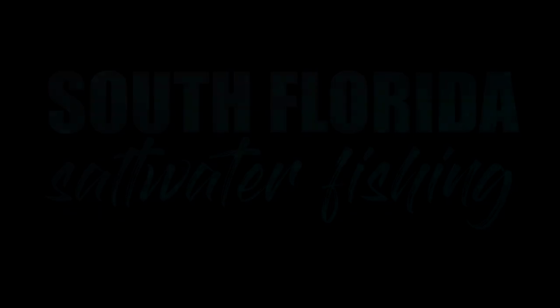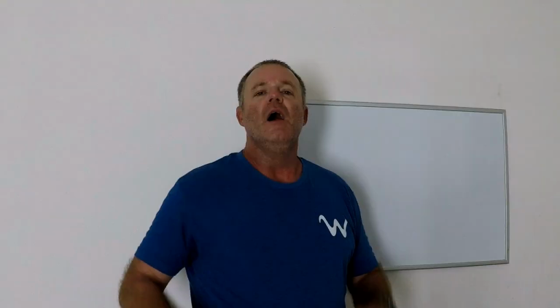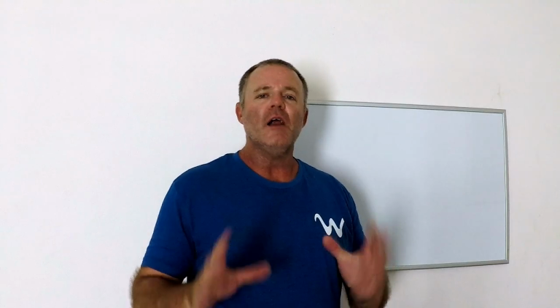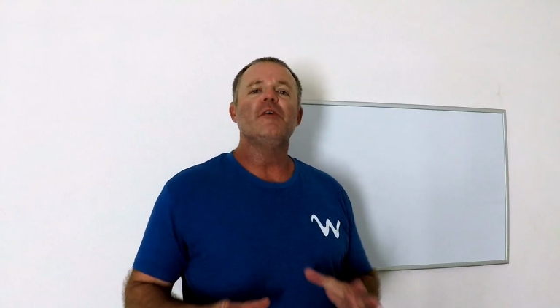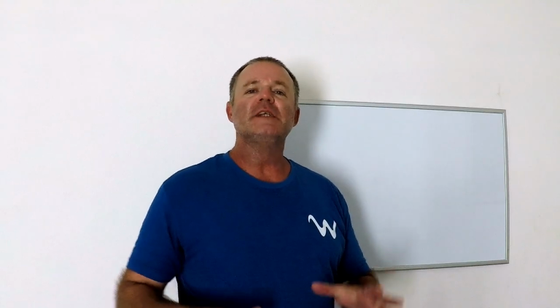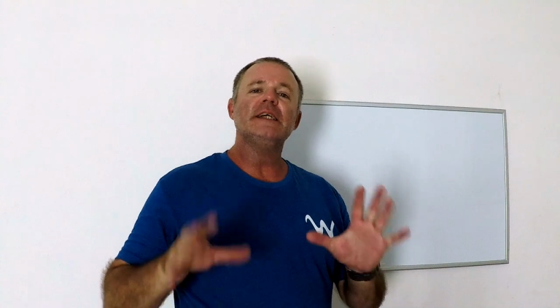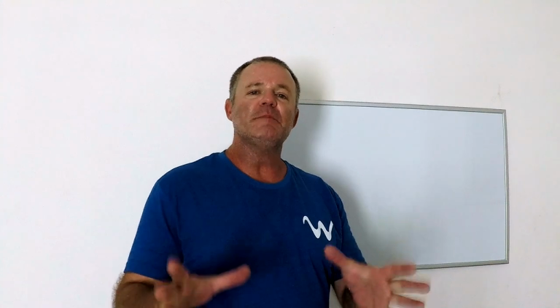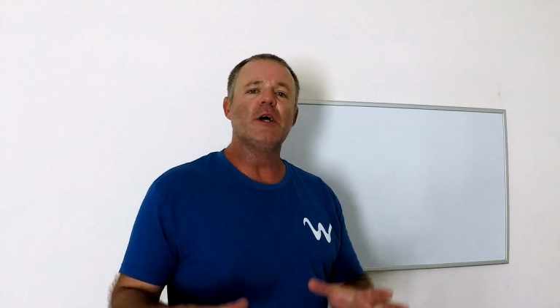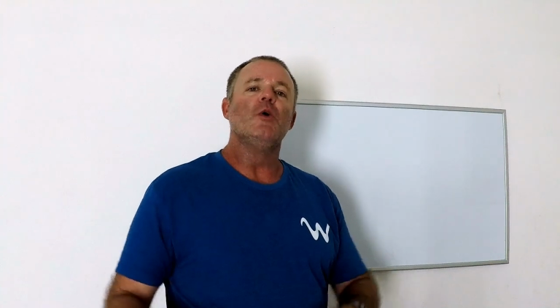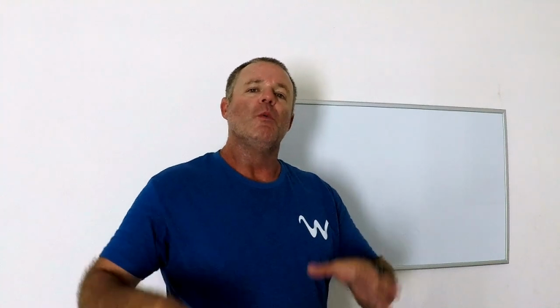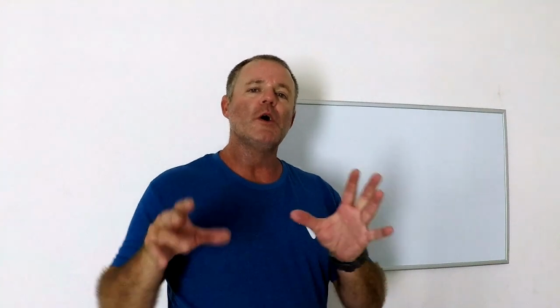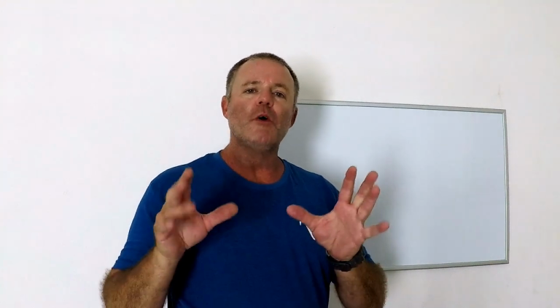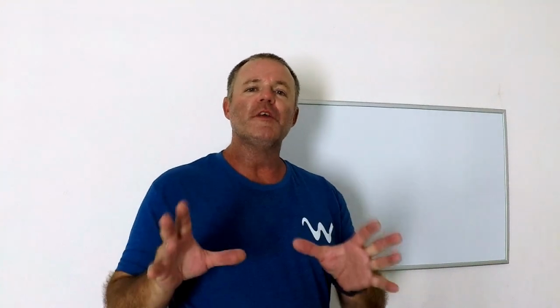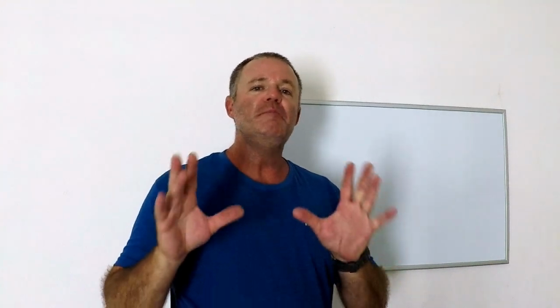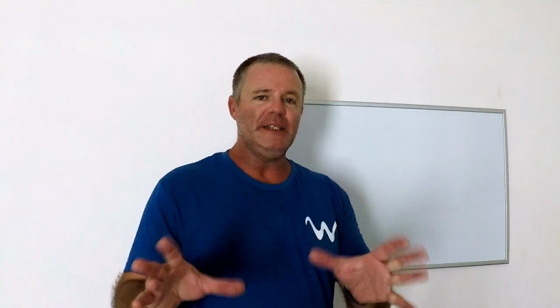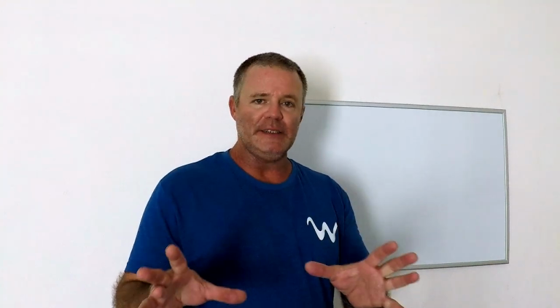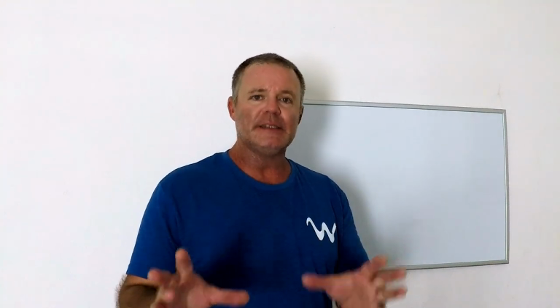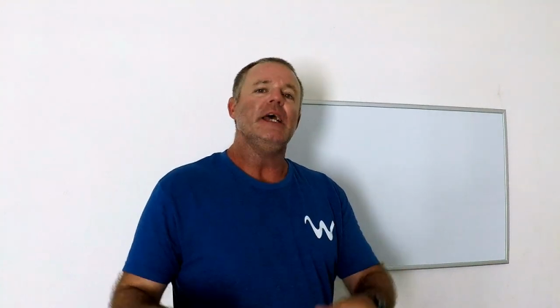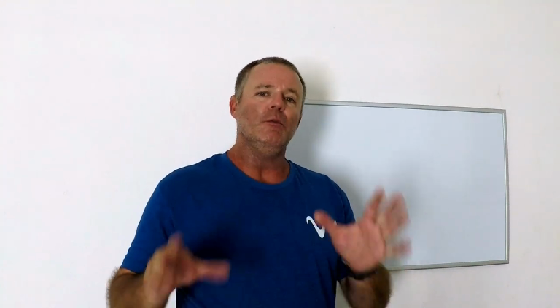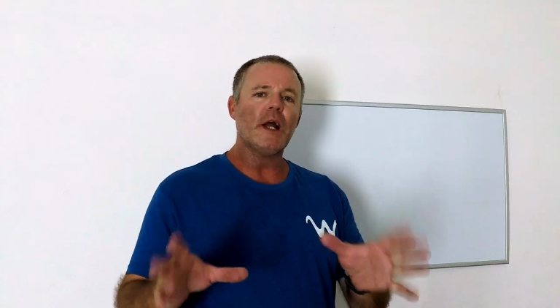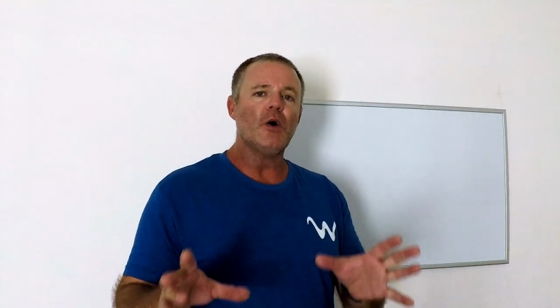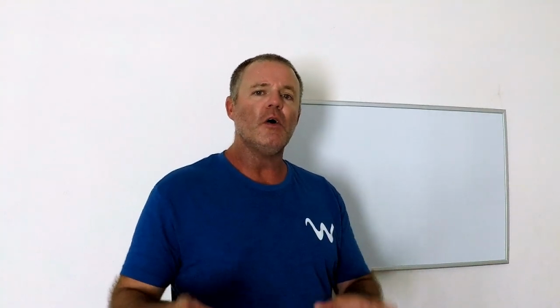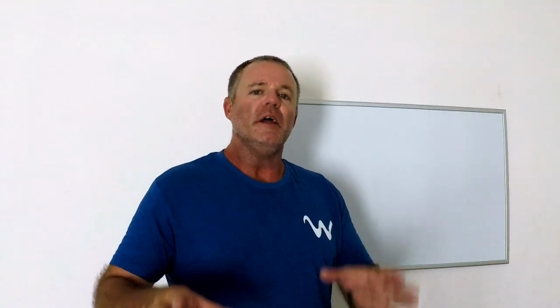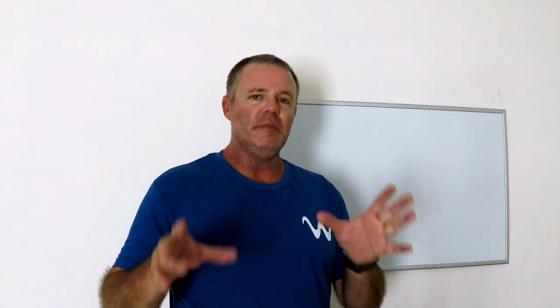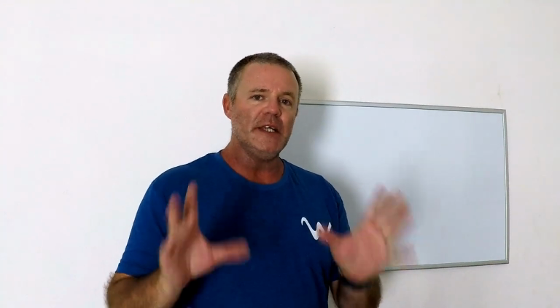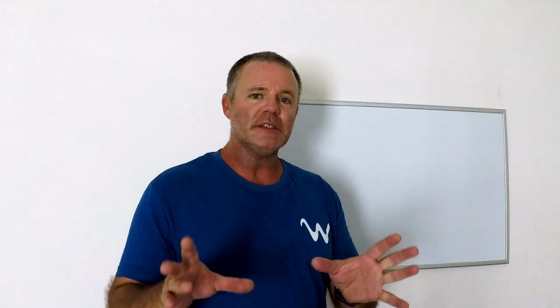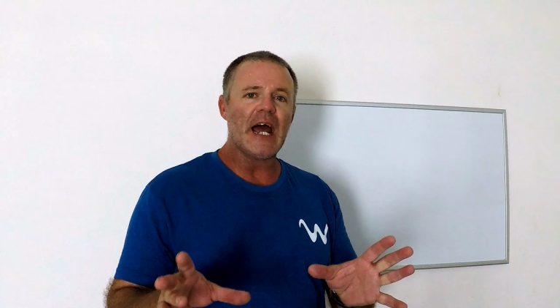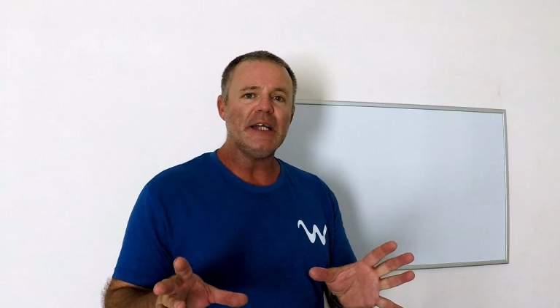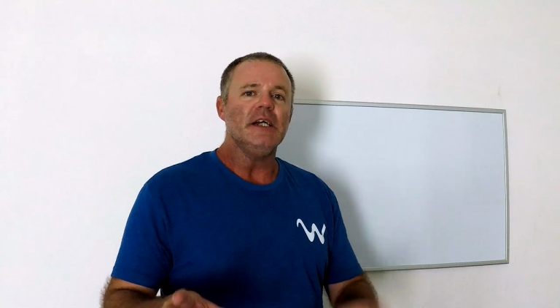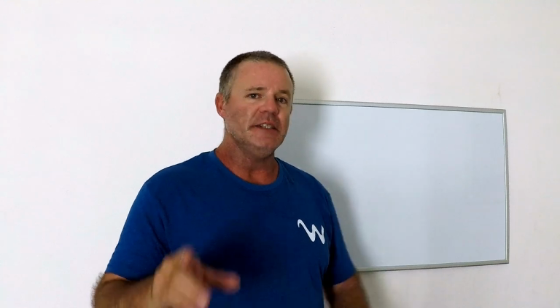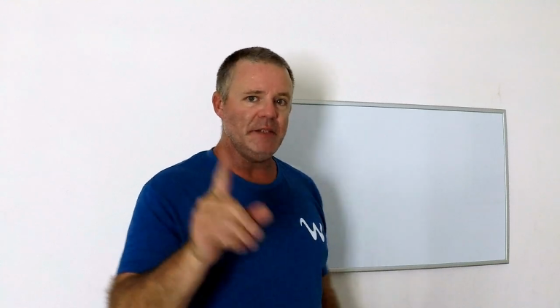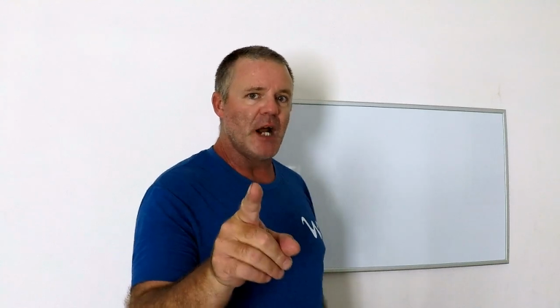Alright folks, in this episode we're going over the basics — what I call the beginner's guide to deep drop.